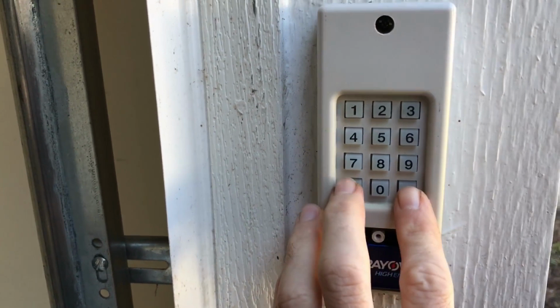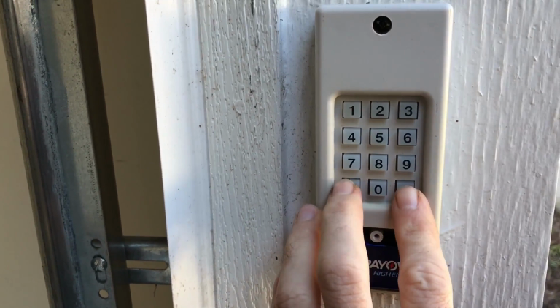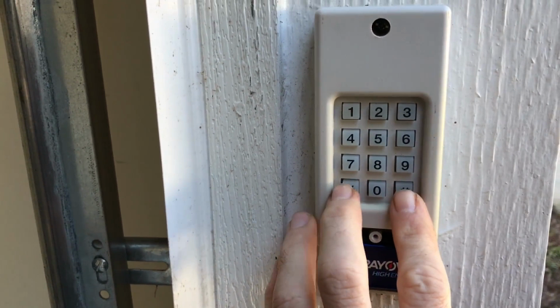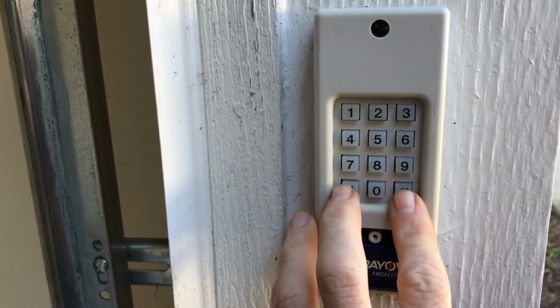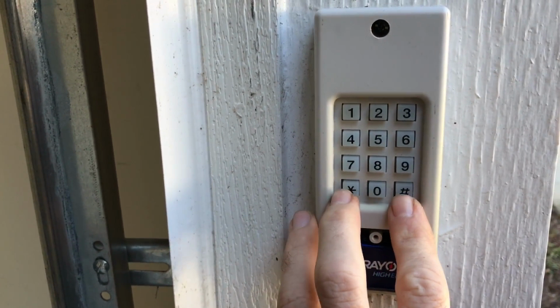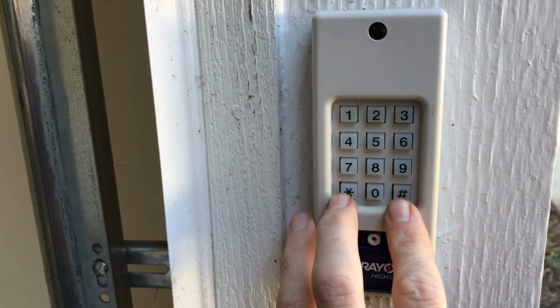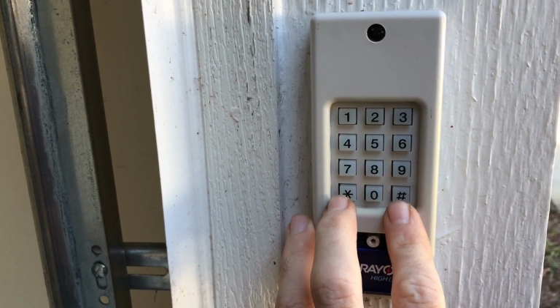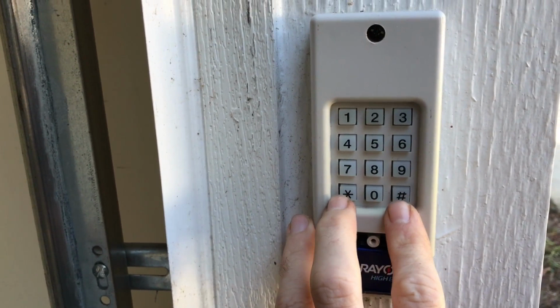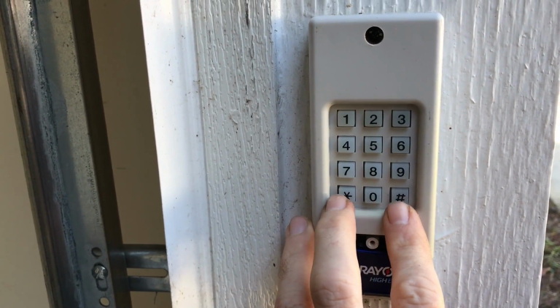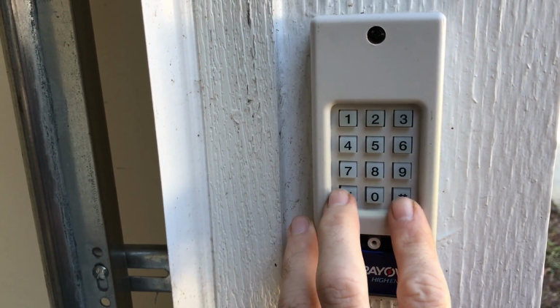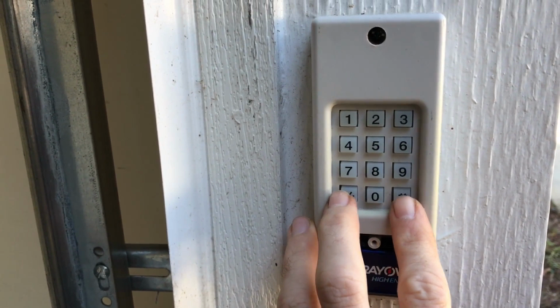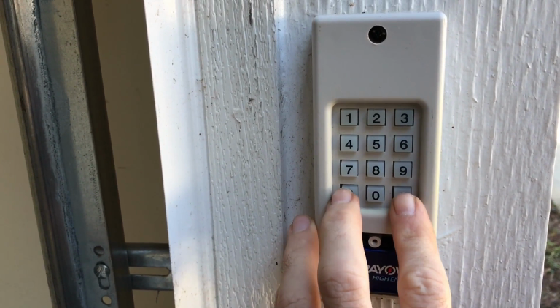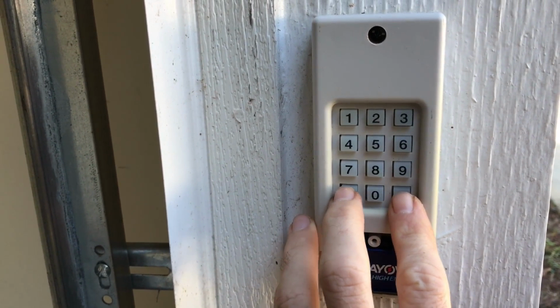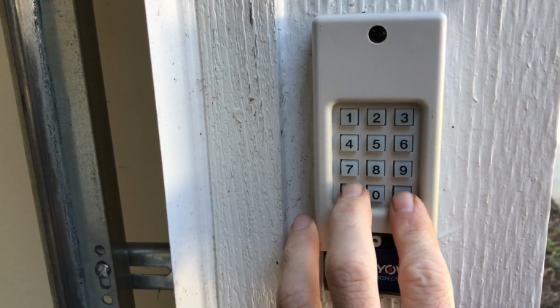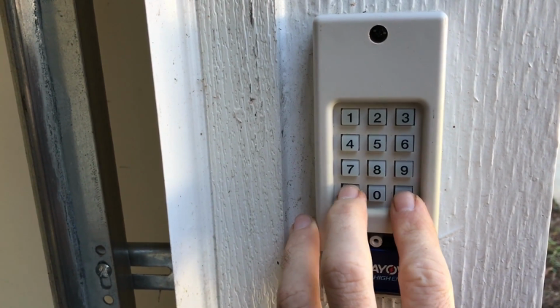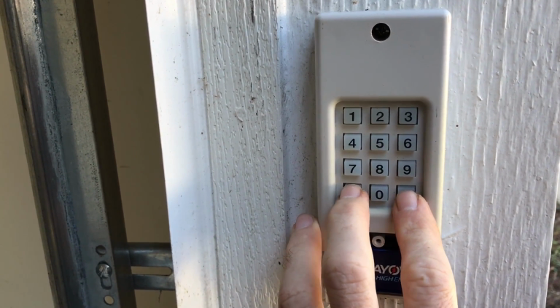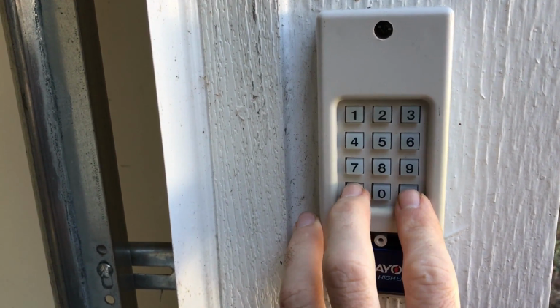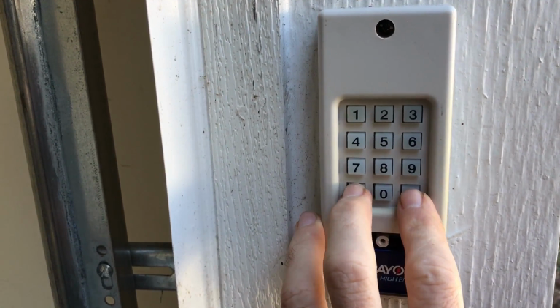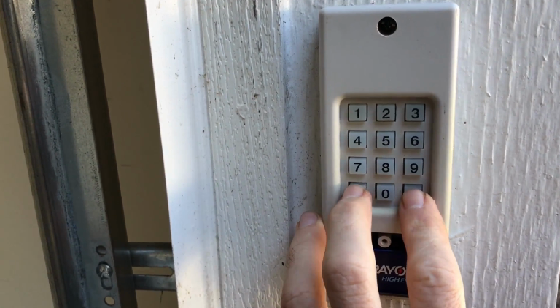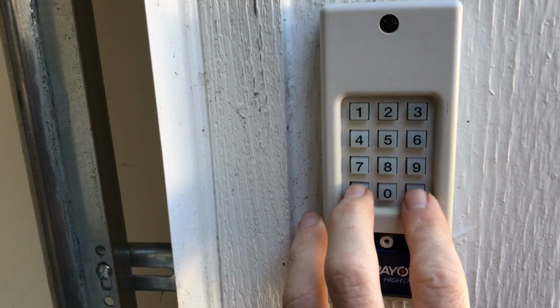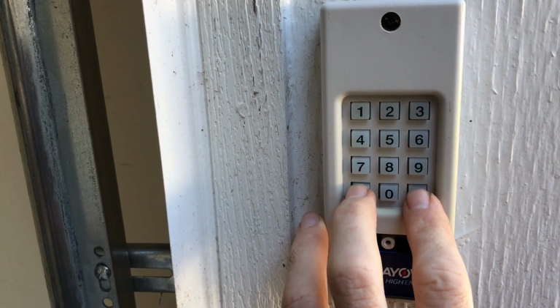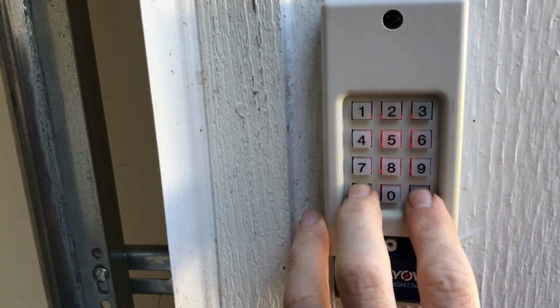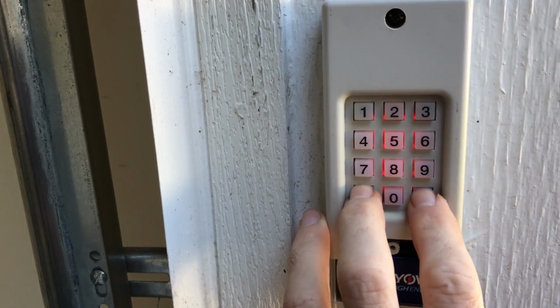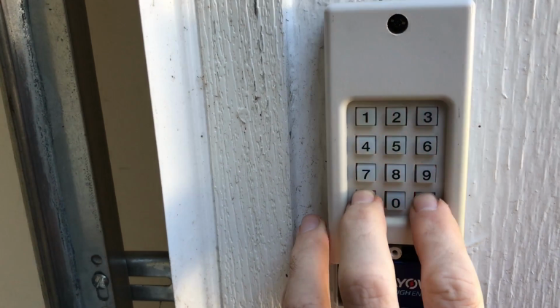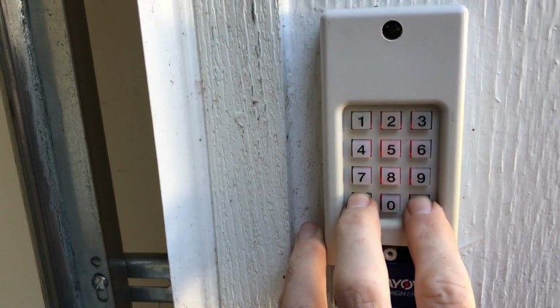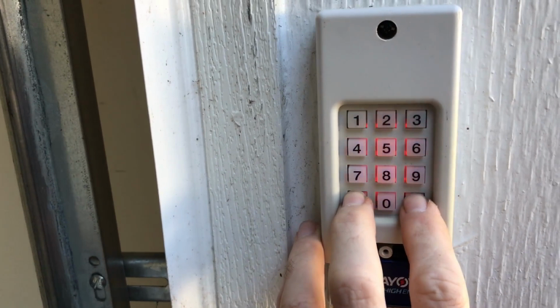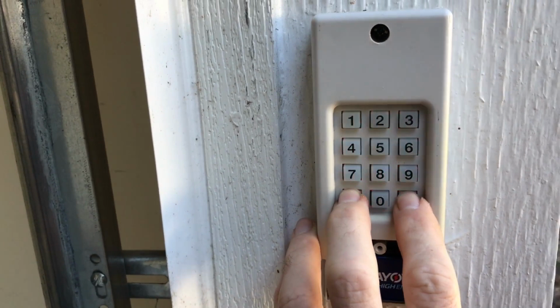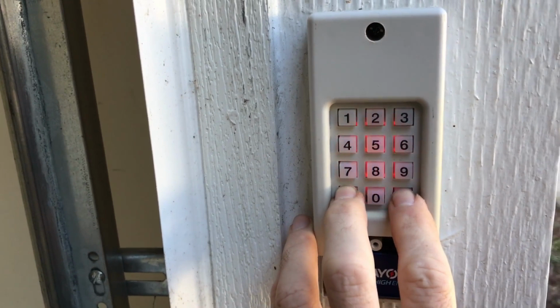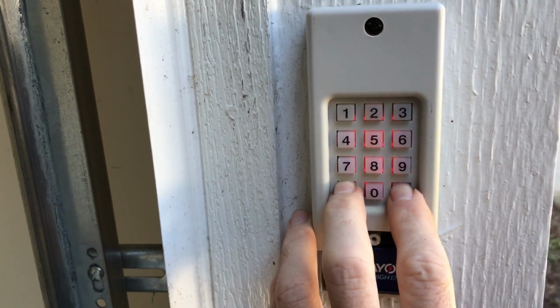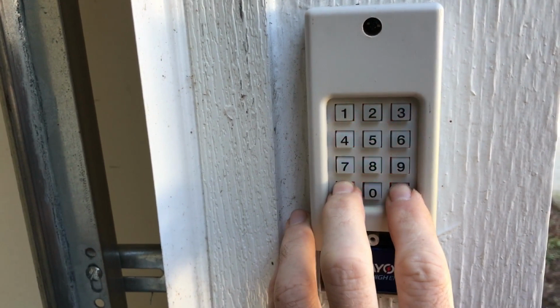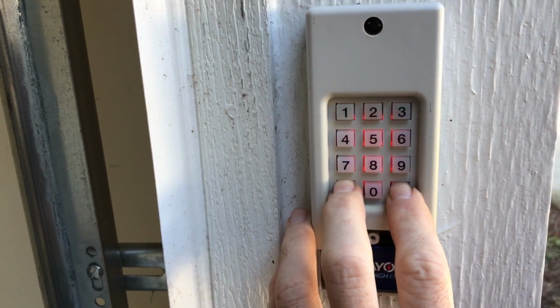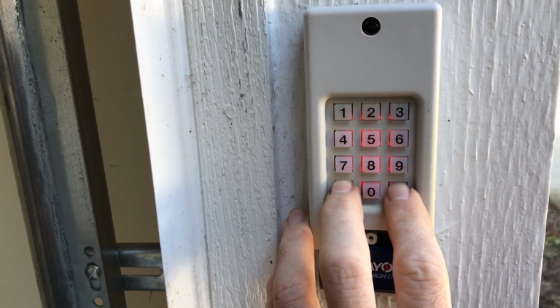We're going to clear out the memory of the old code by holding these two buttons down at the same time until the light stops flashing.